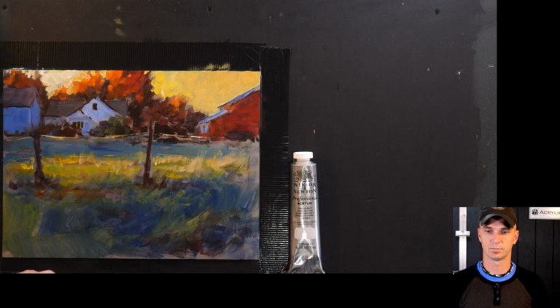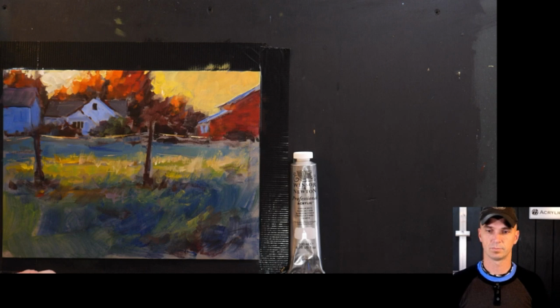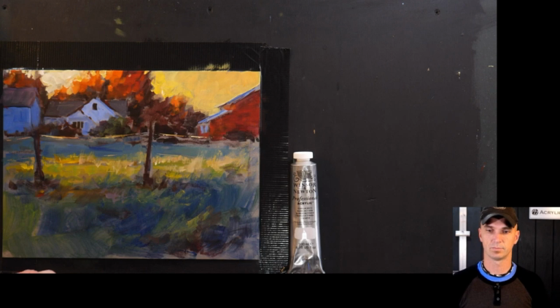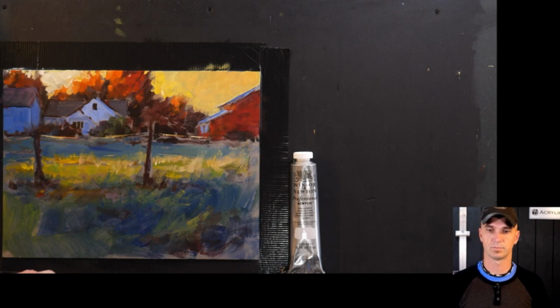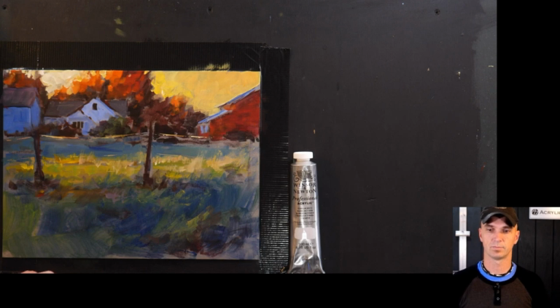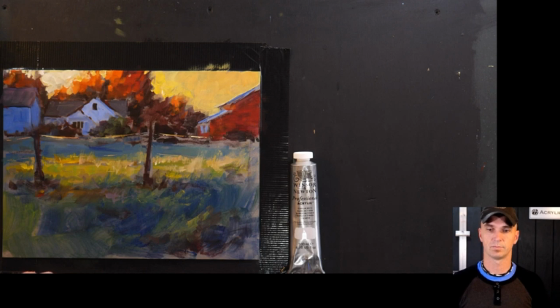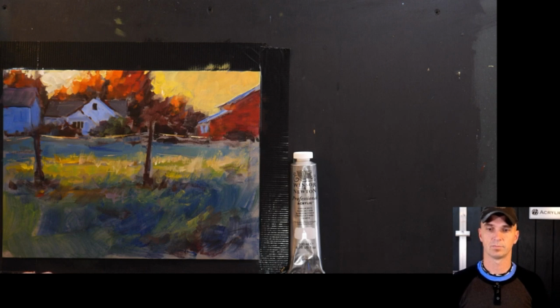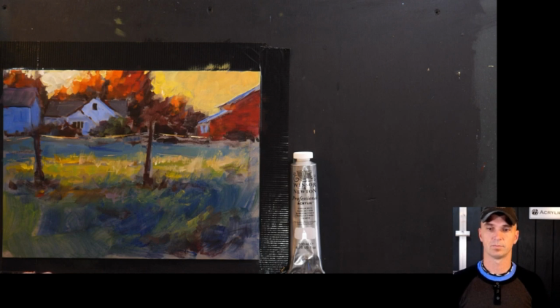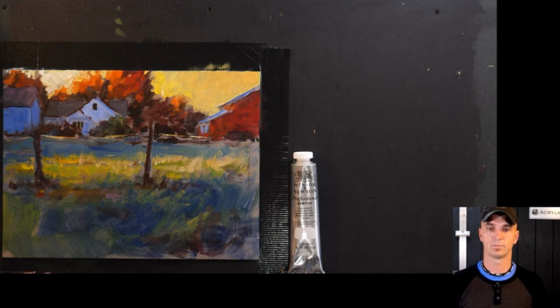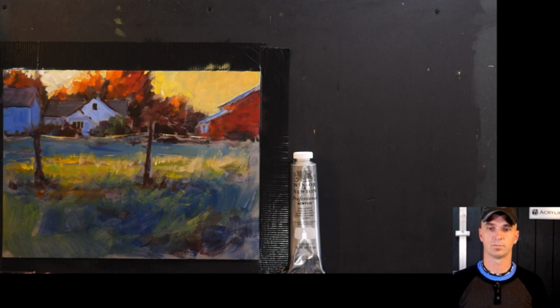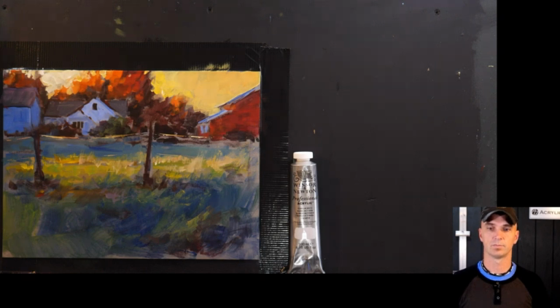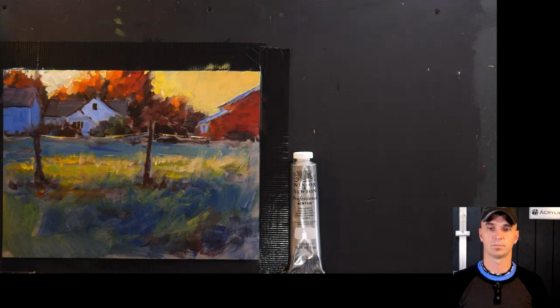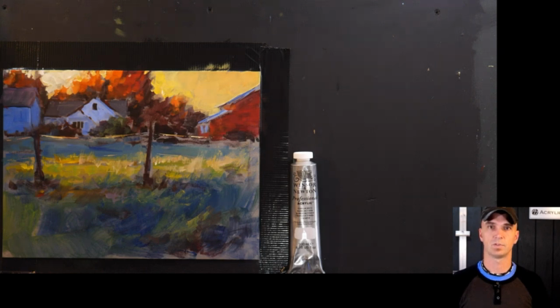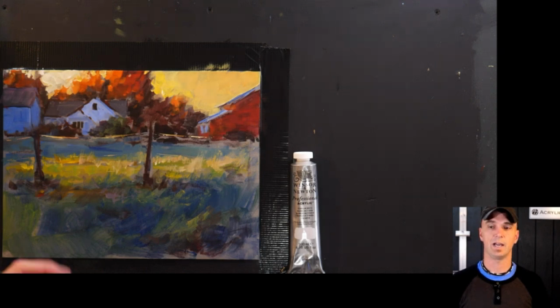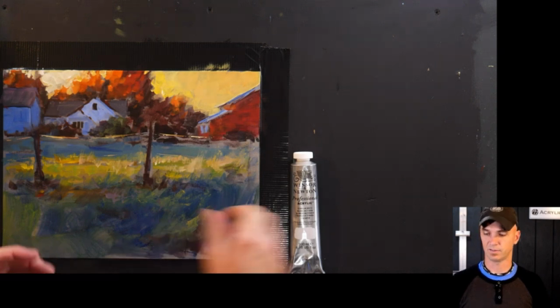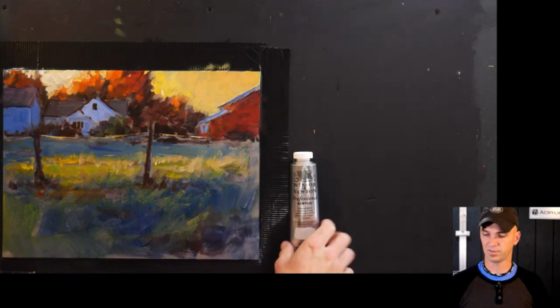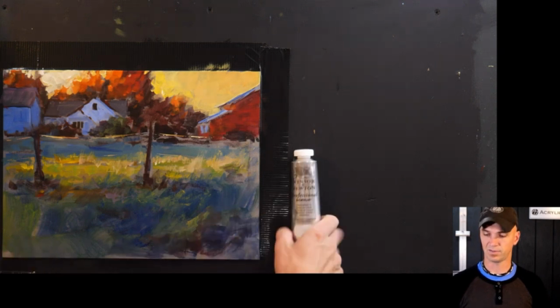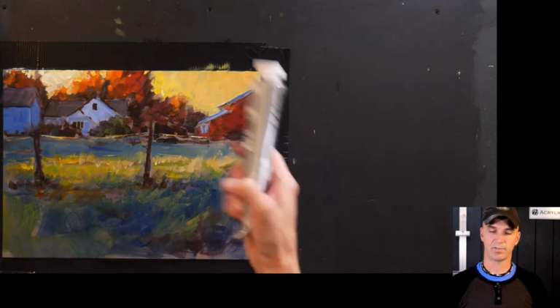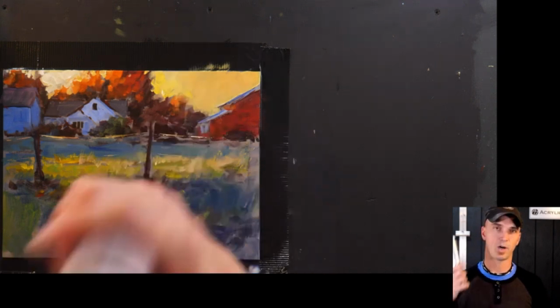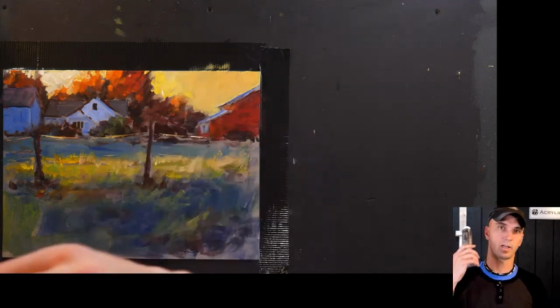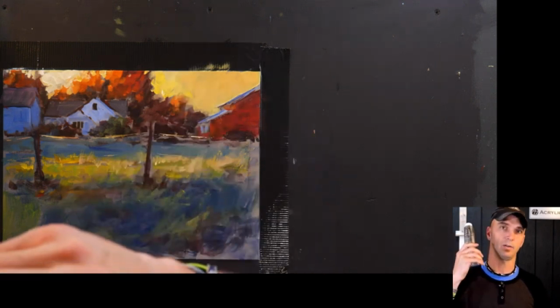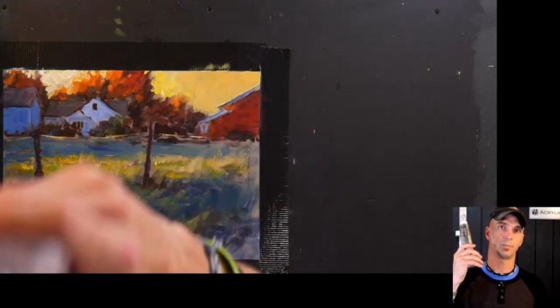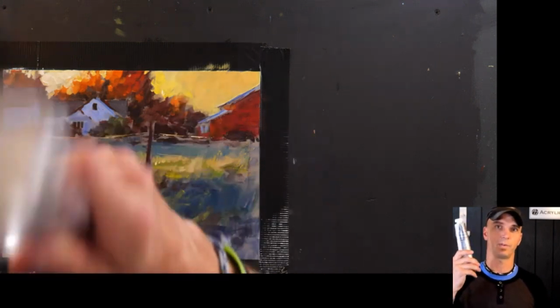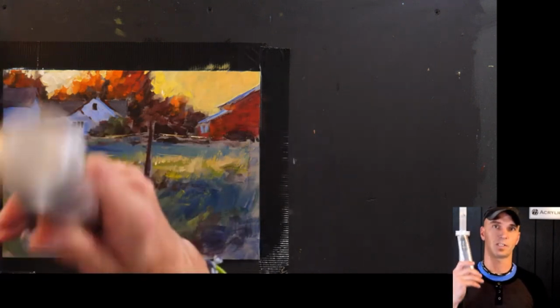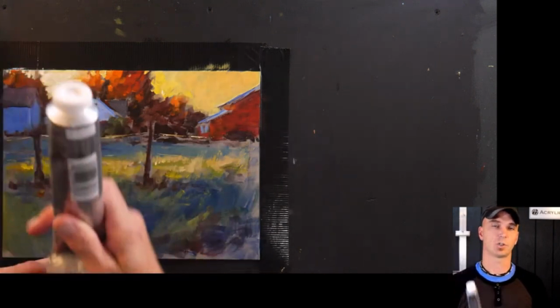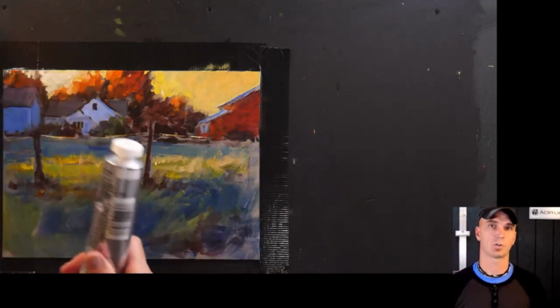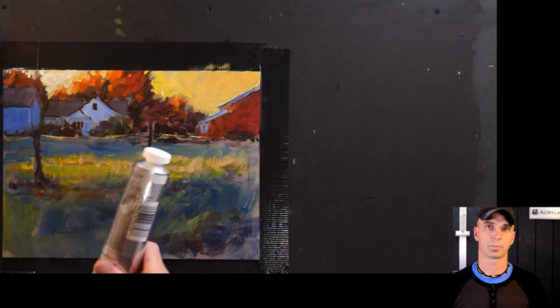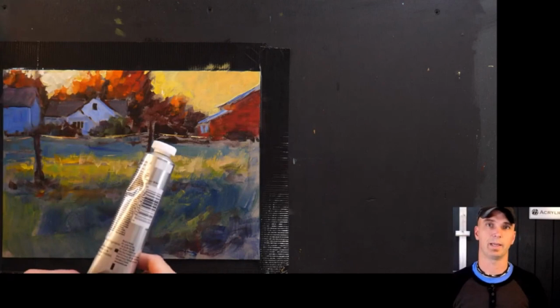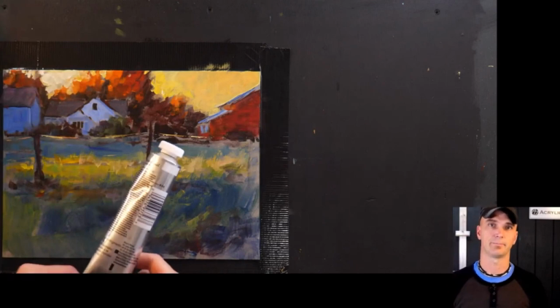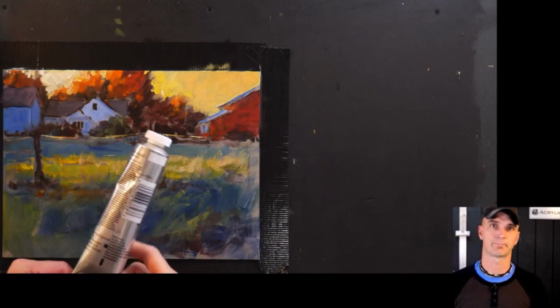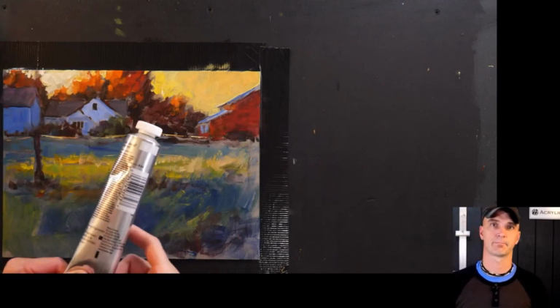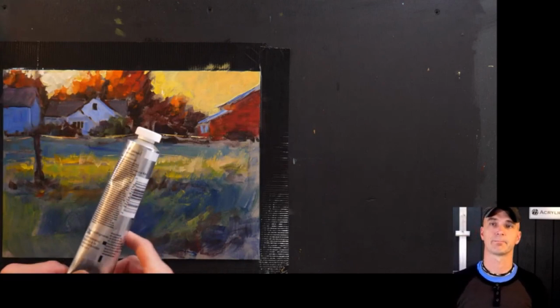Is the paint used a heavy body? Yes, this is heavy bodied professional acrylic paint.